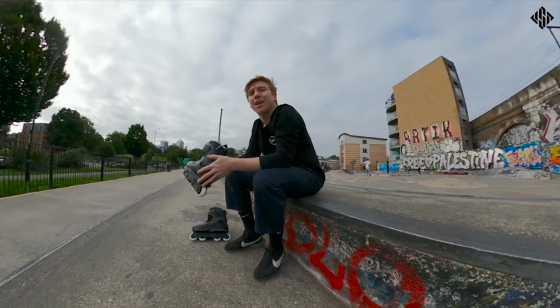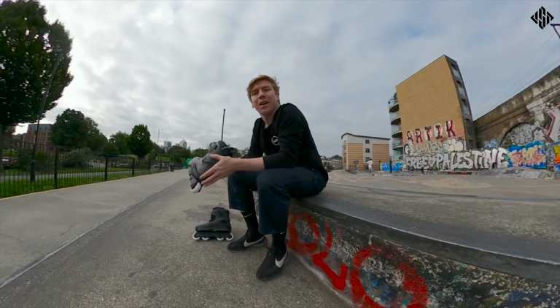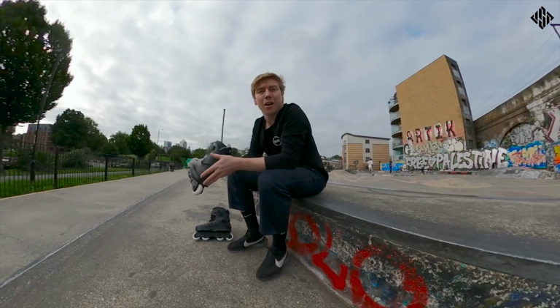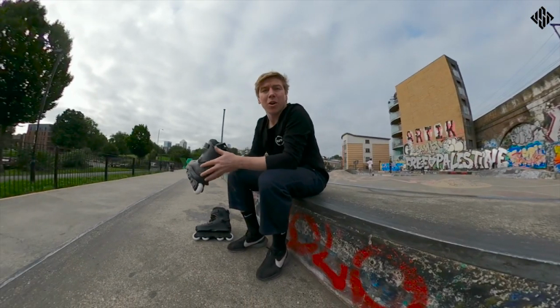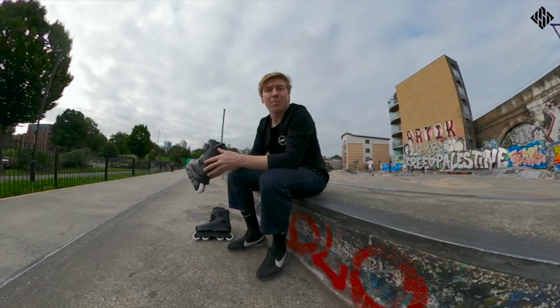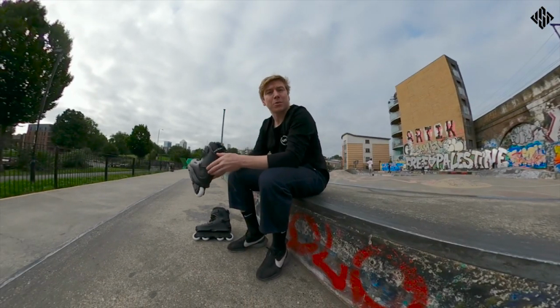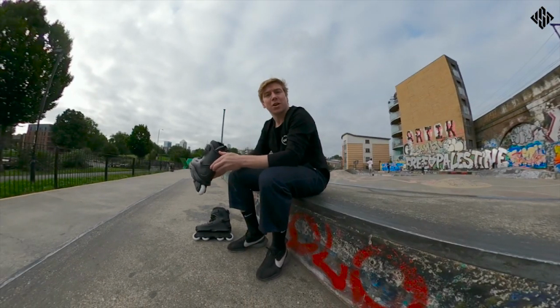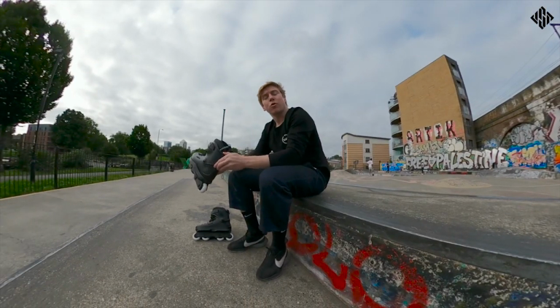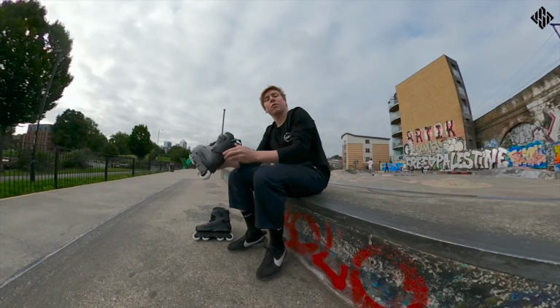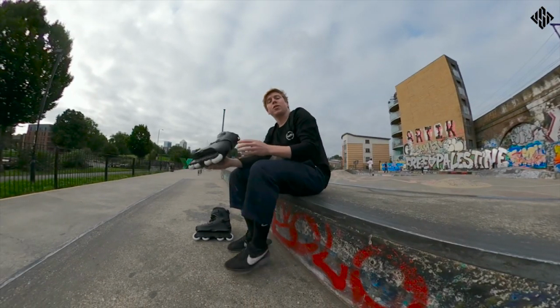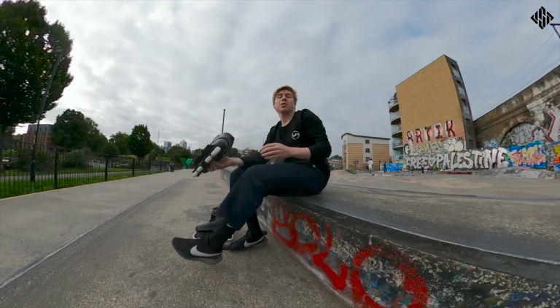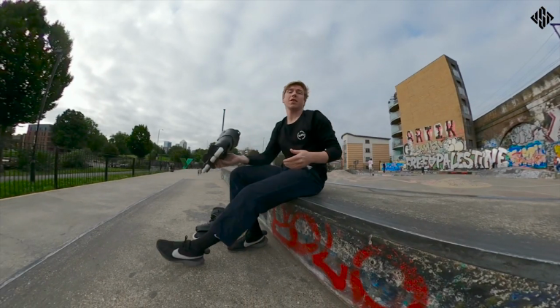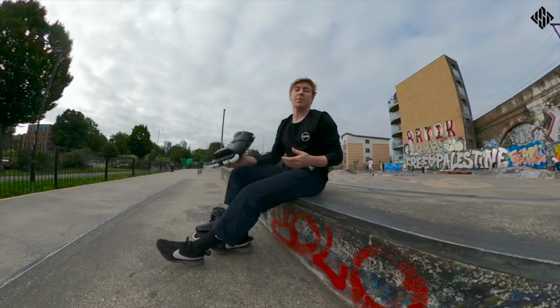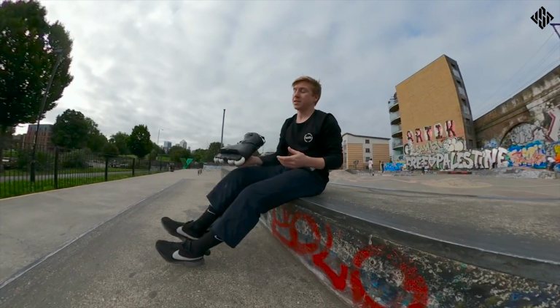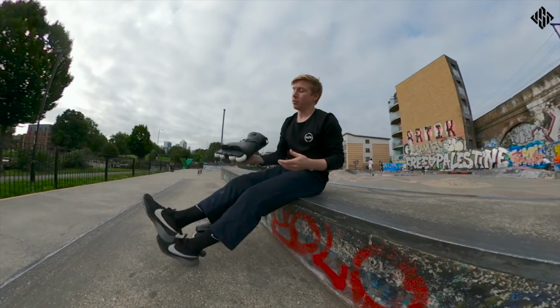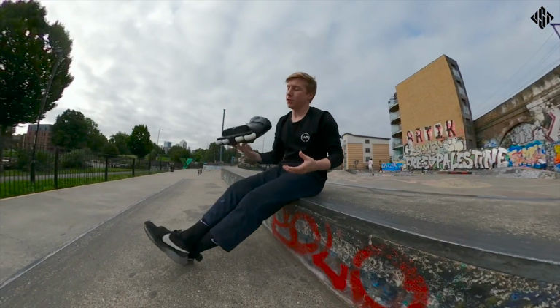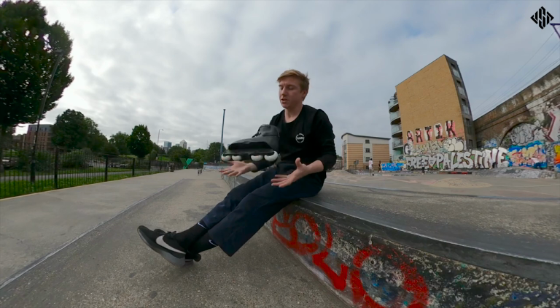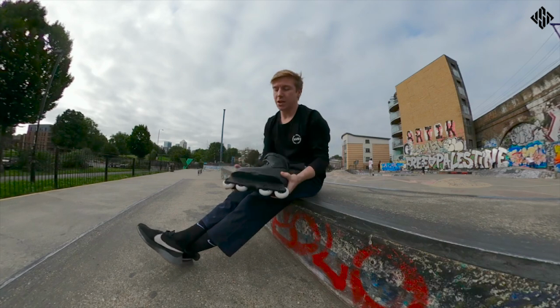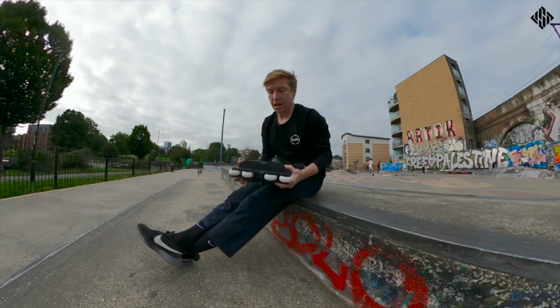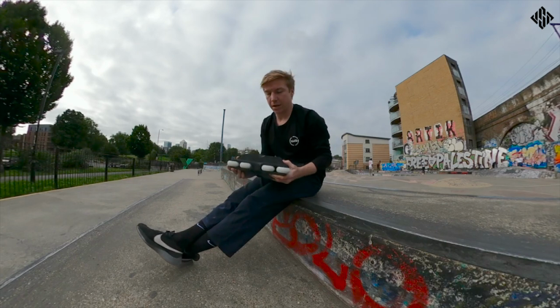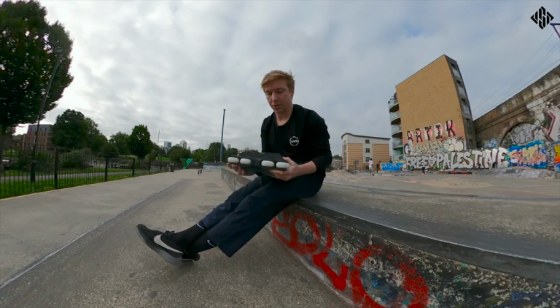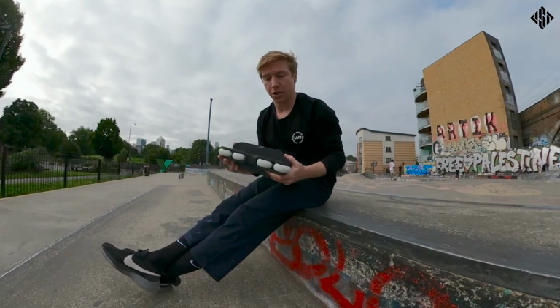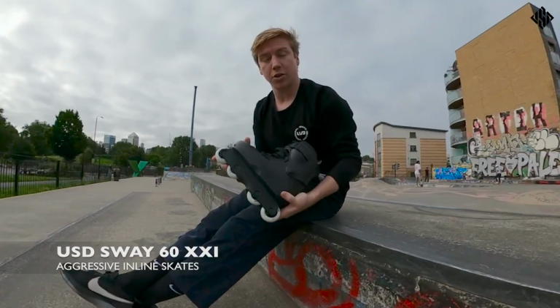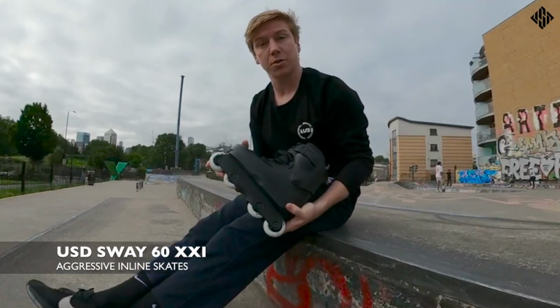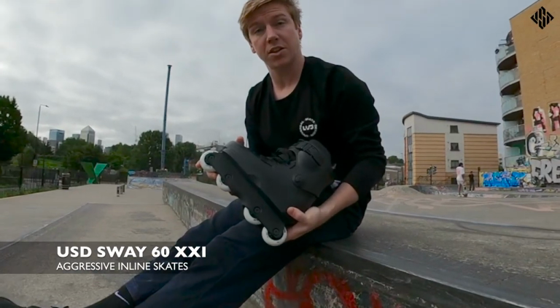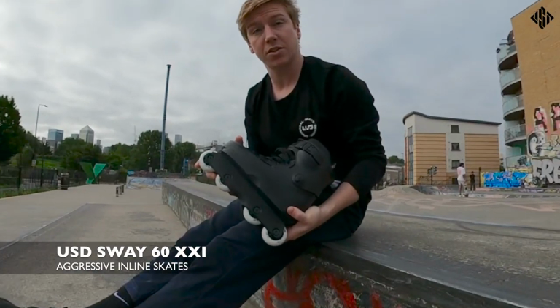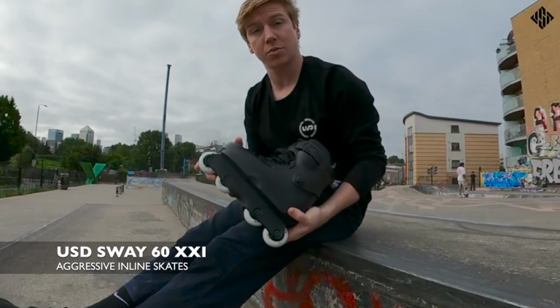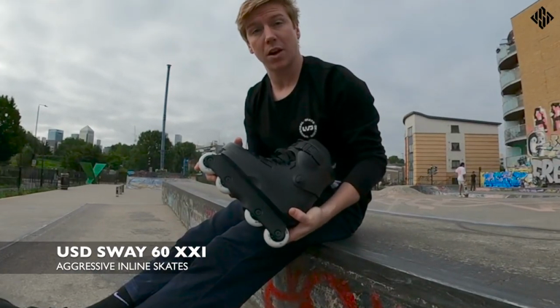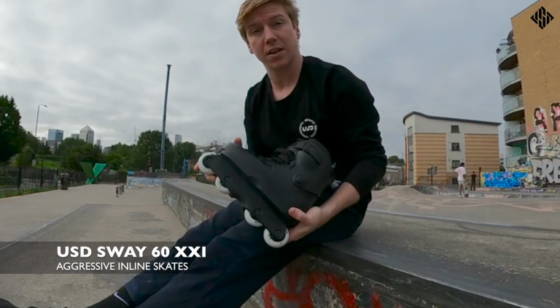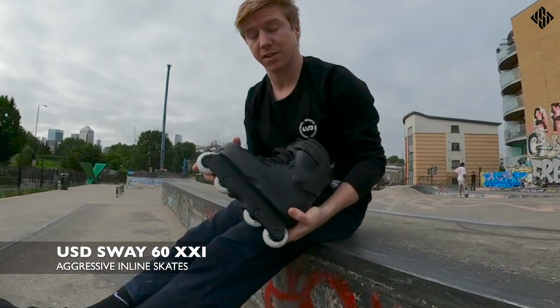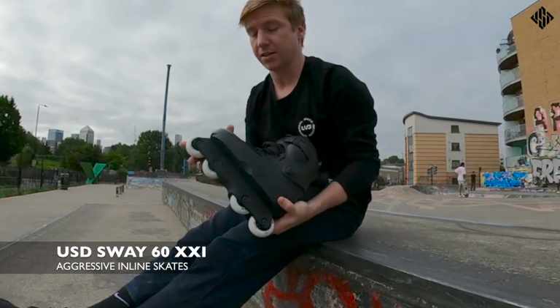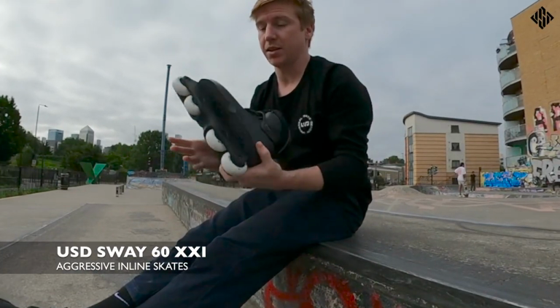Hello and welcome back to another Roland Review. I'm Sam Crofts and I've got the new USD Sway 60.